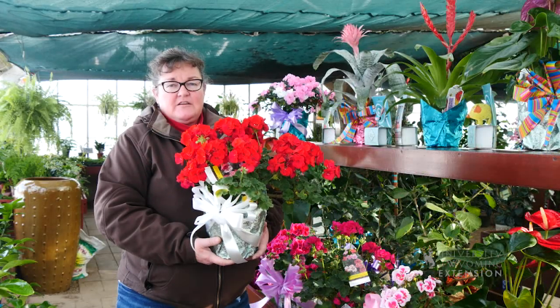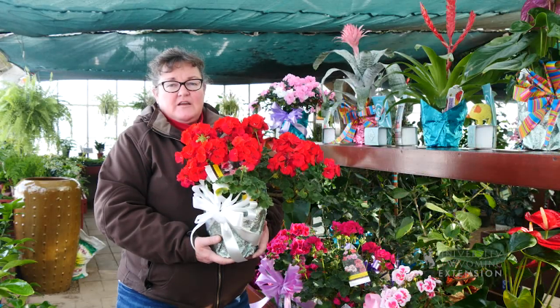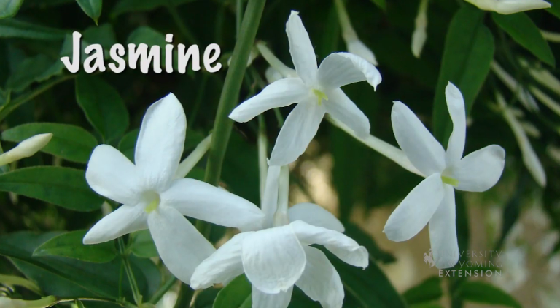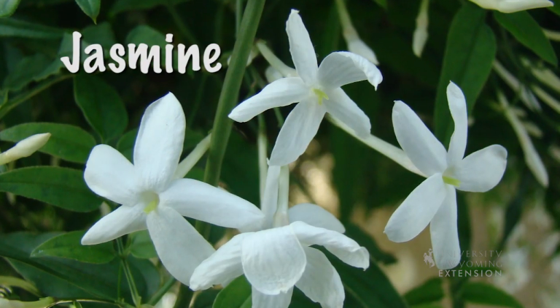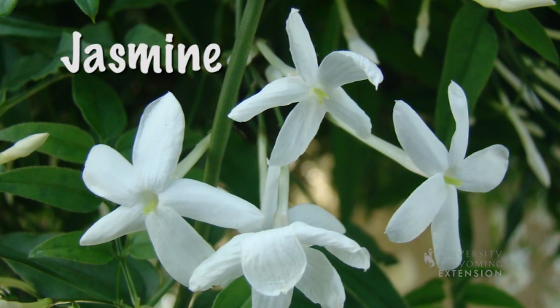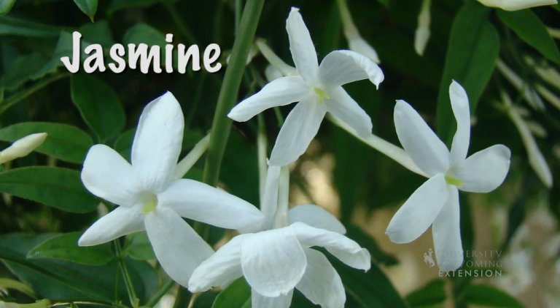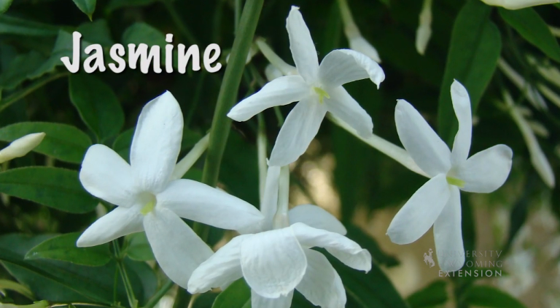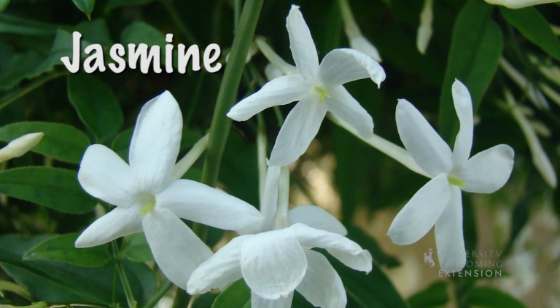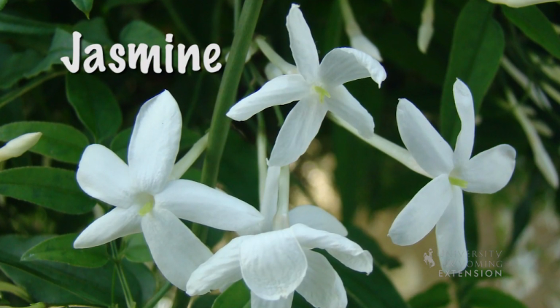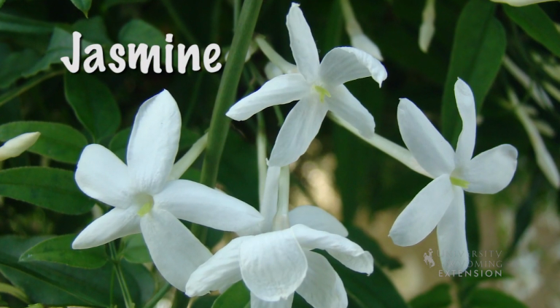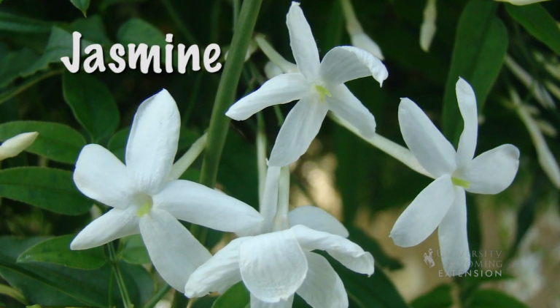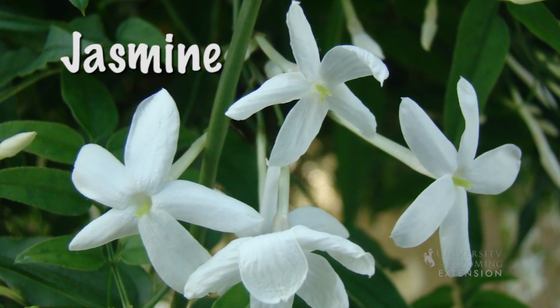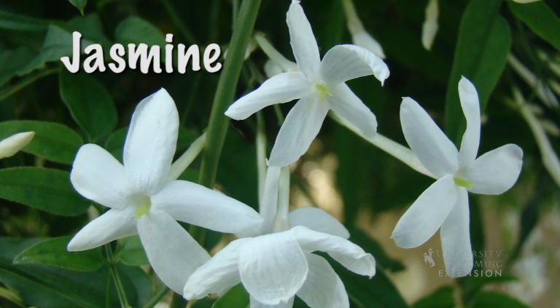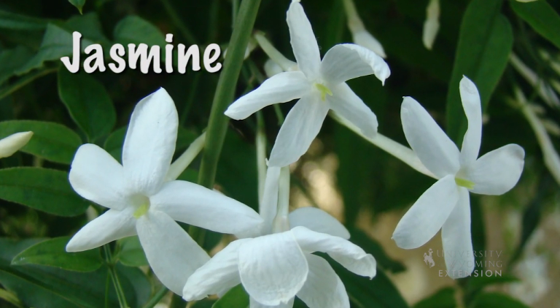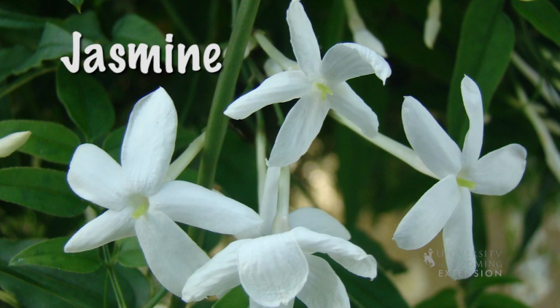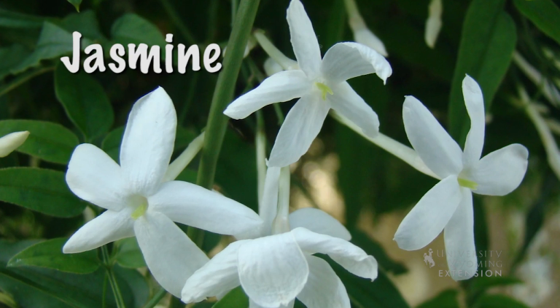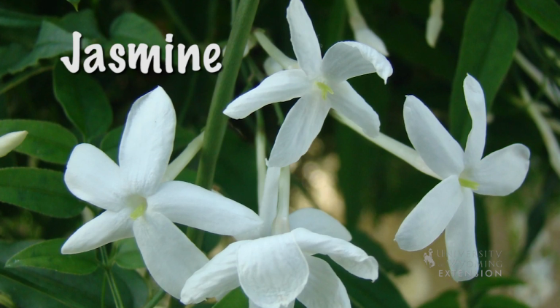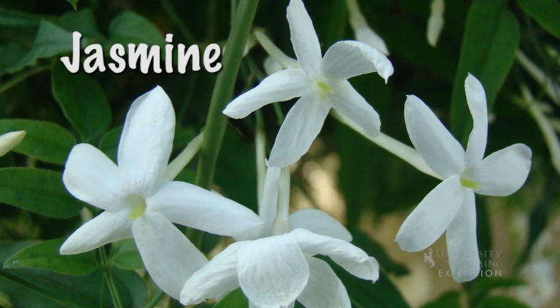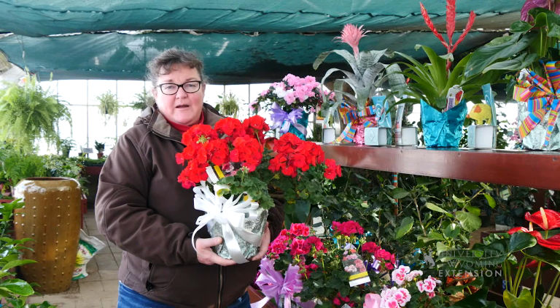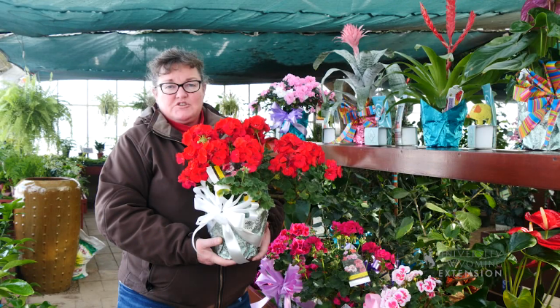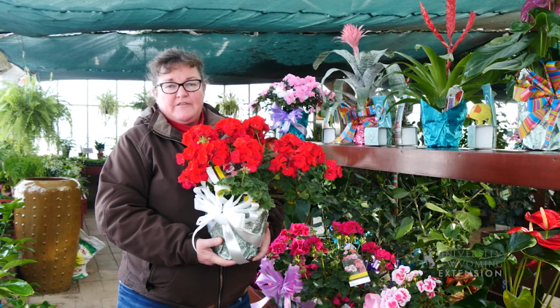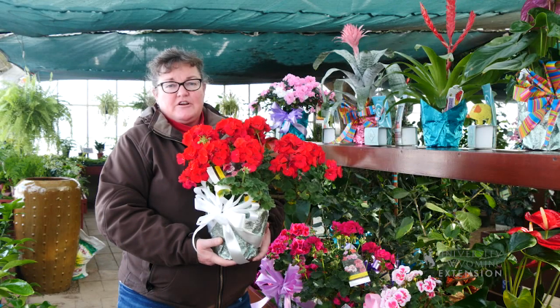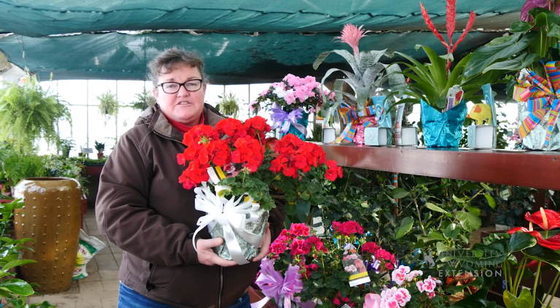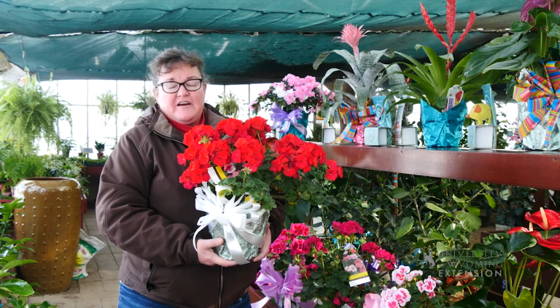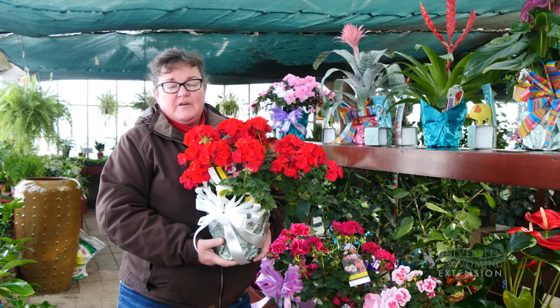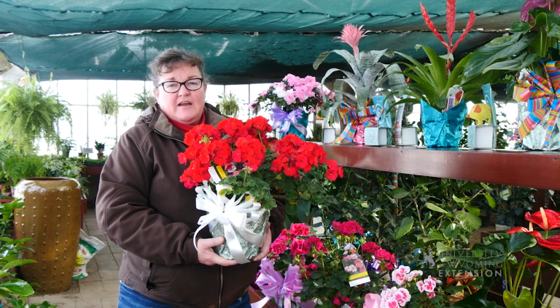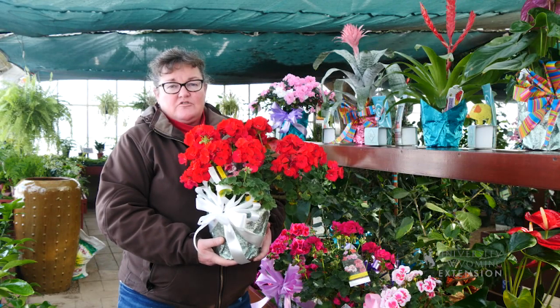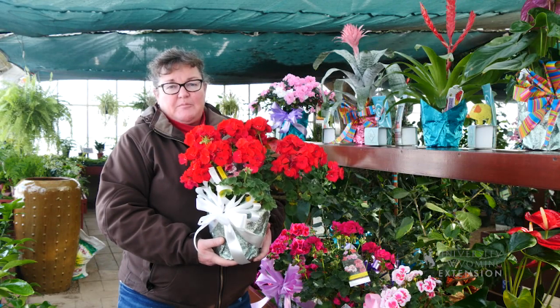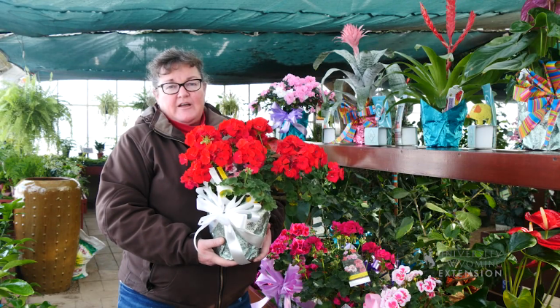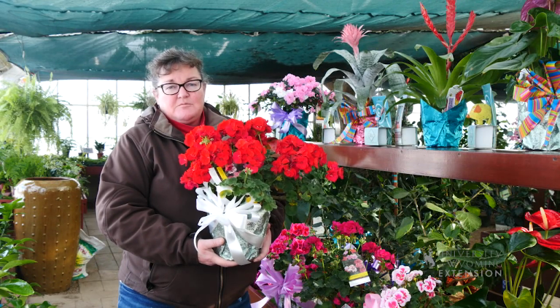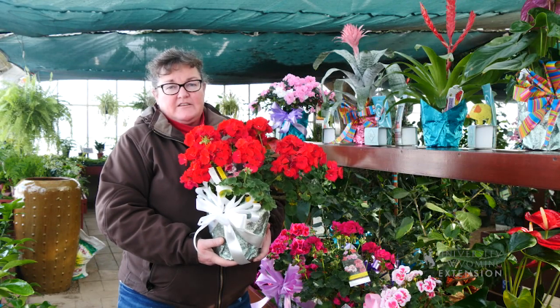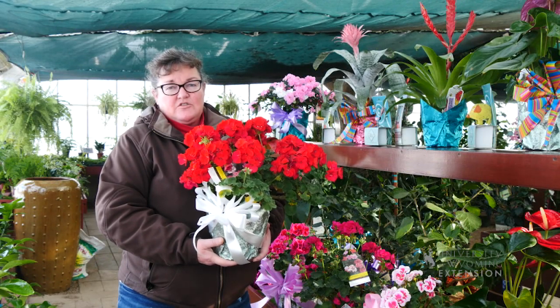Jasmine is also another plant that you could give that's very fragrant and people might enjoy for years to come as a tropical houseplant indoors.